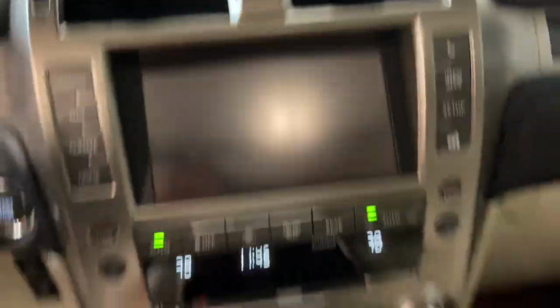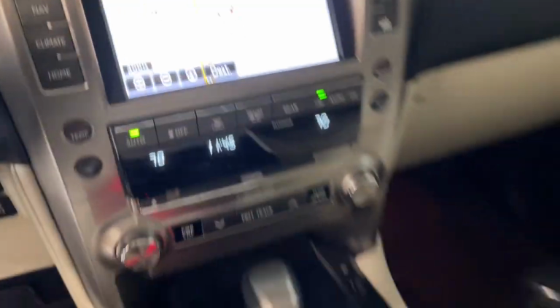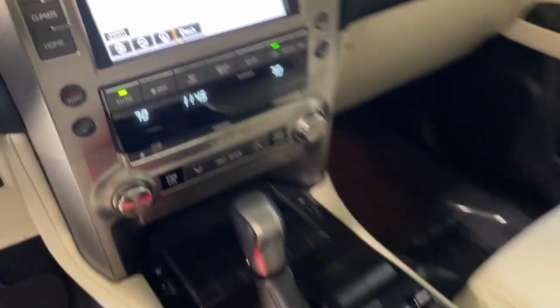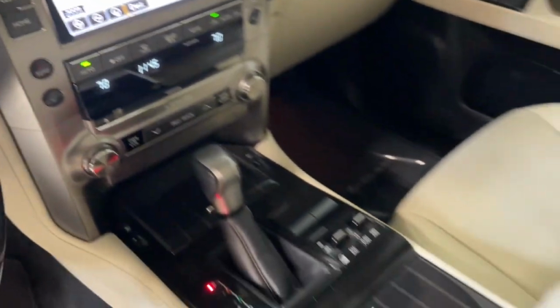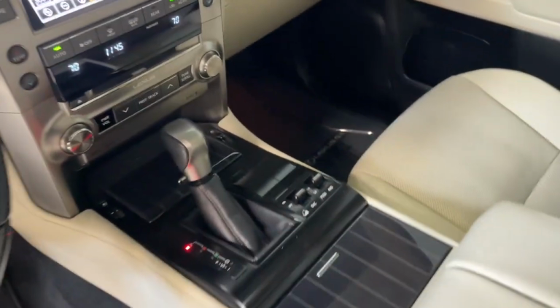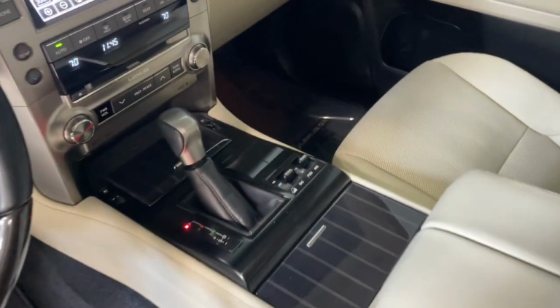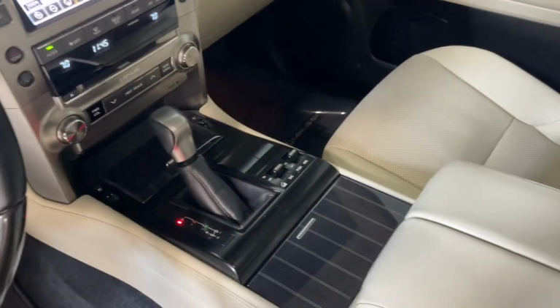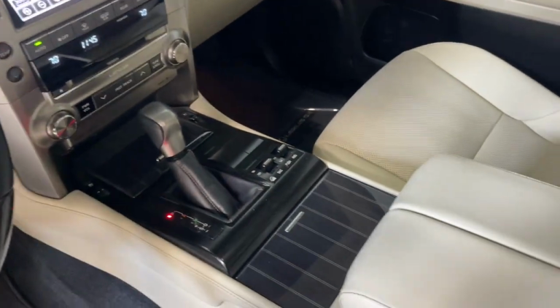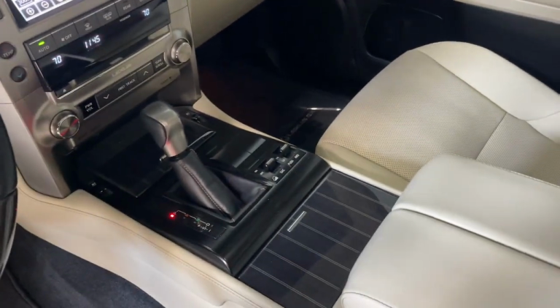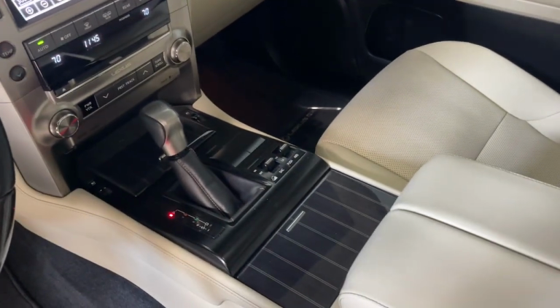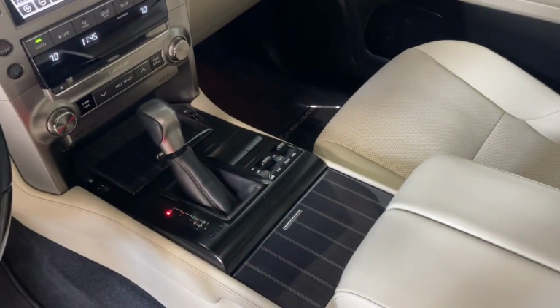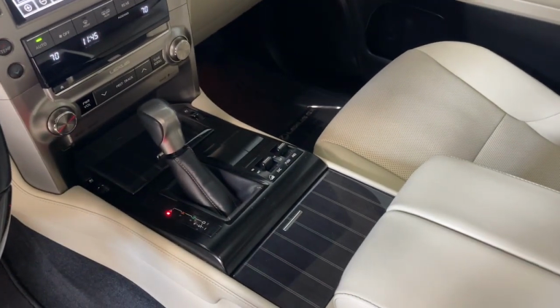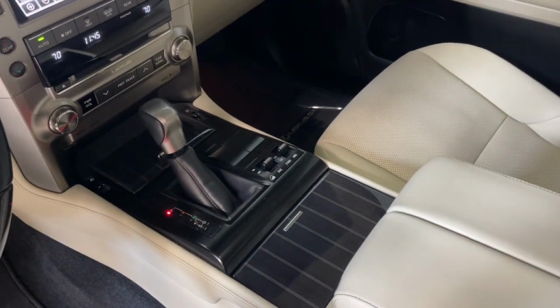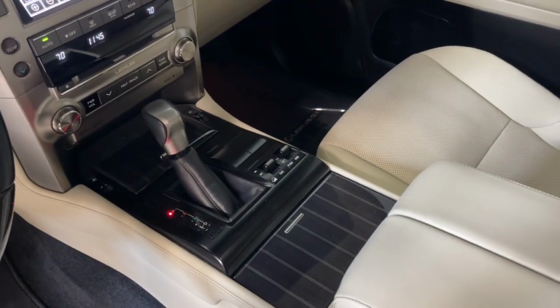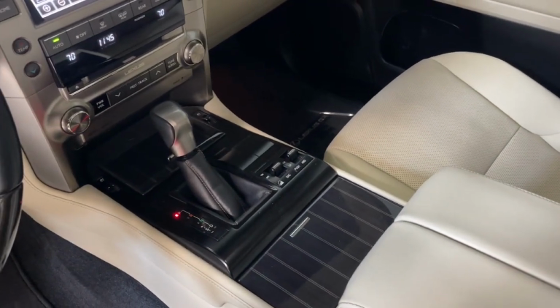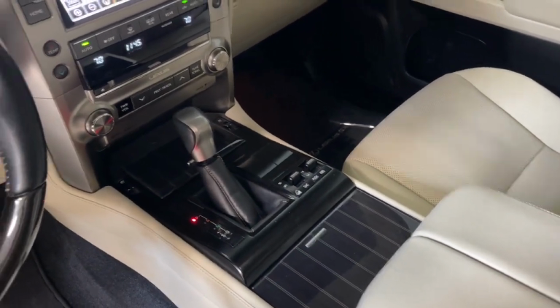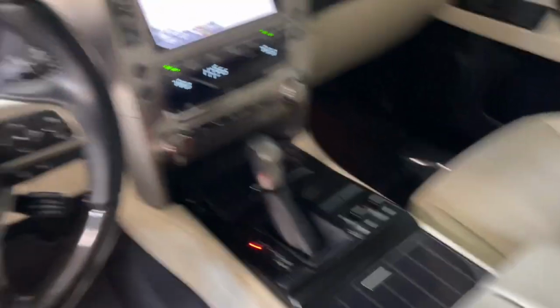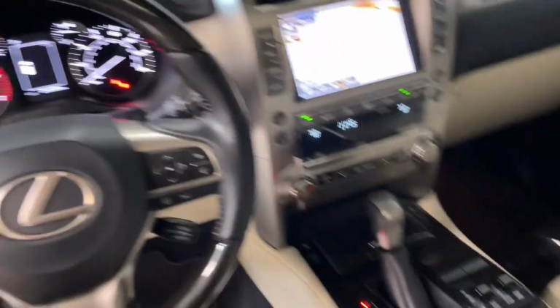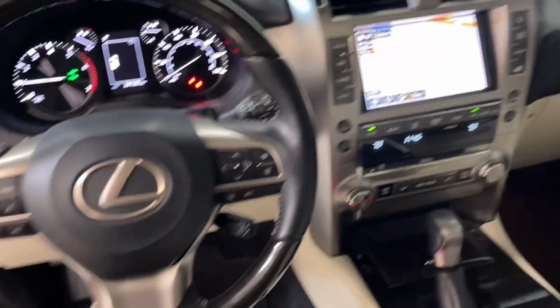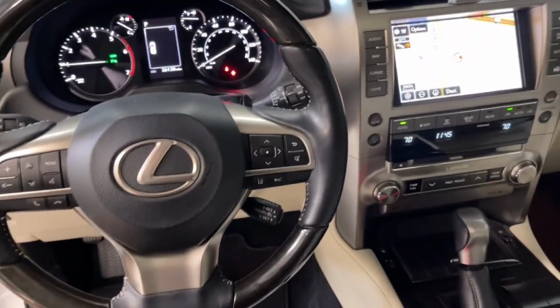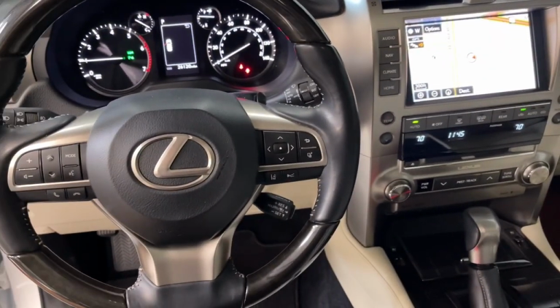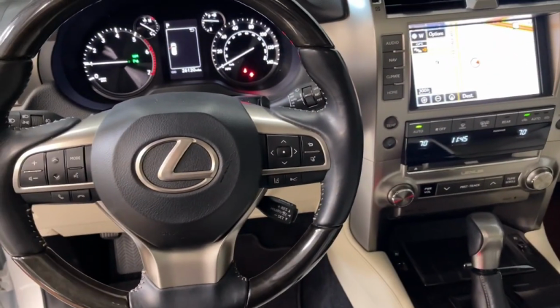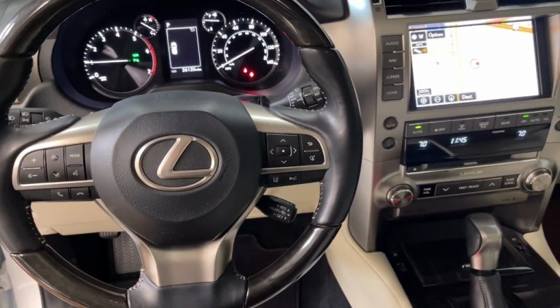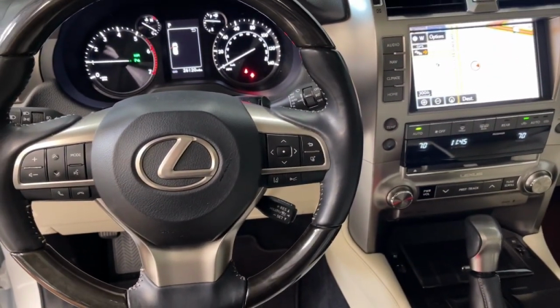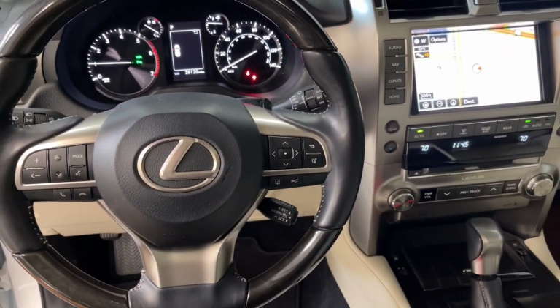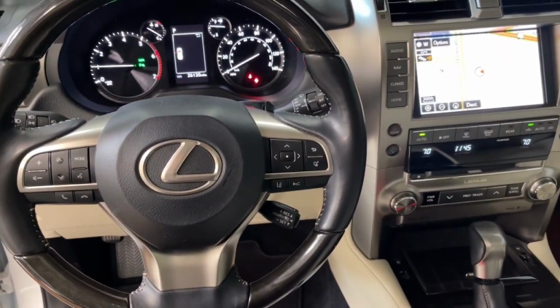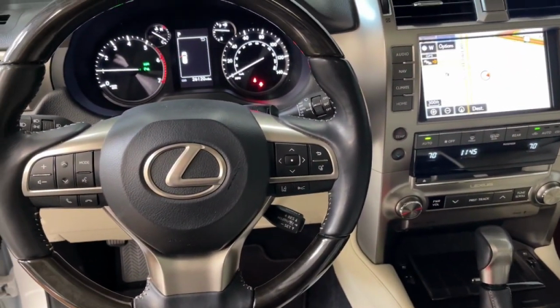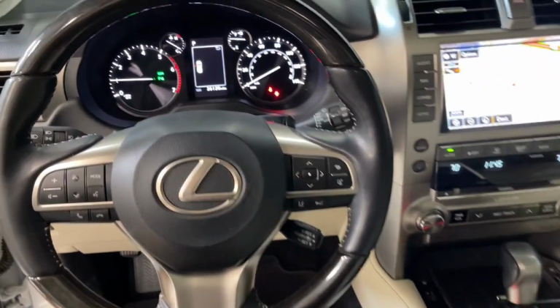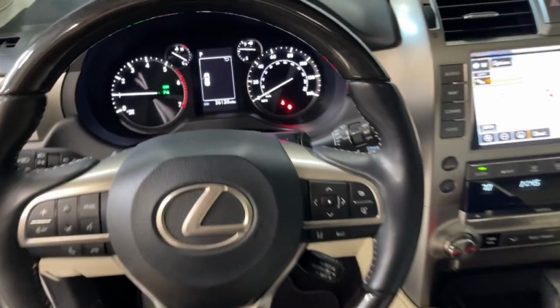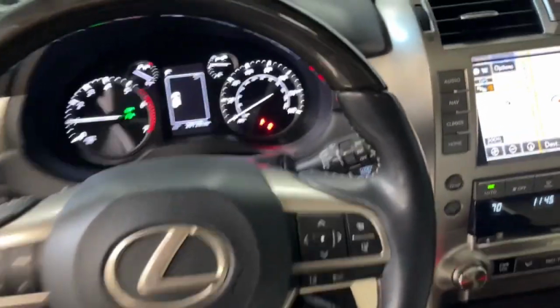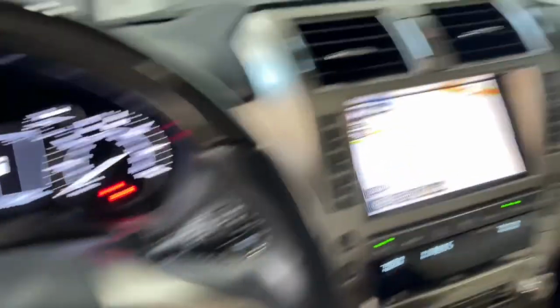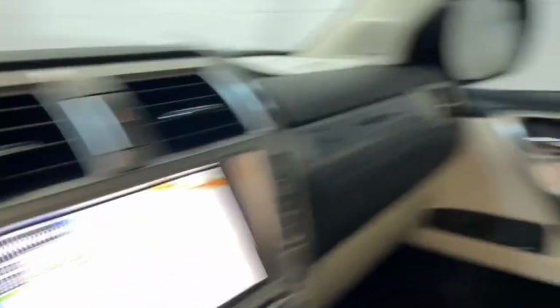Heated mirrors, fog lamps, backup camera, power passenger seat, and heated front seat.